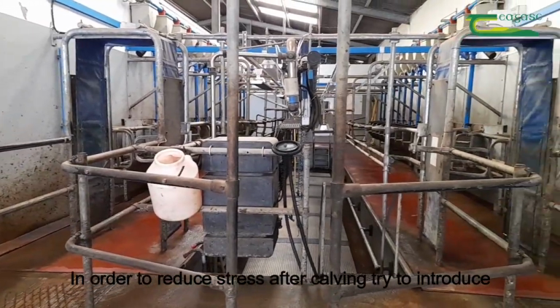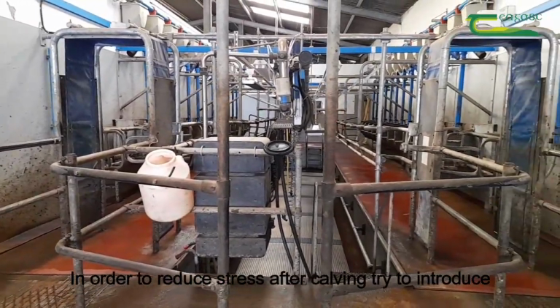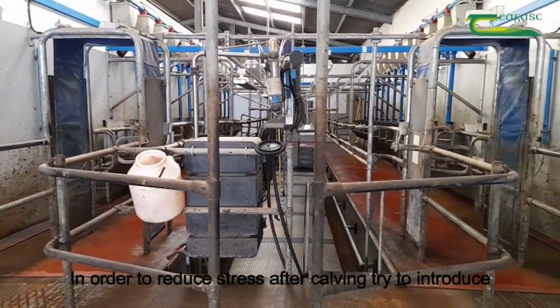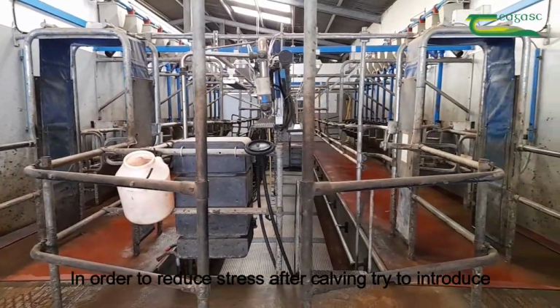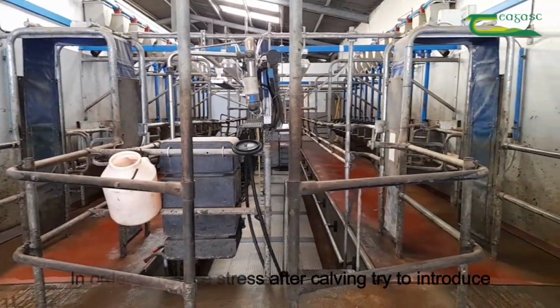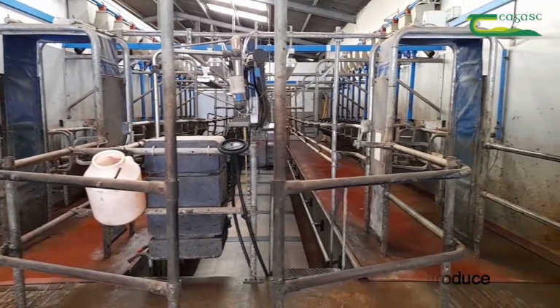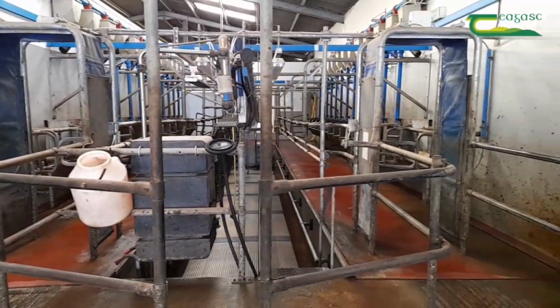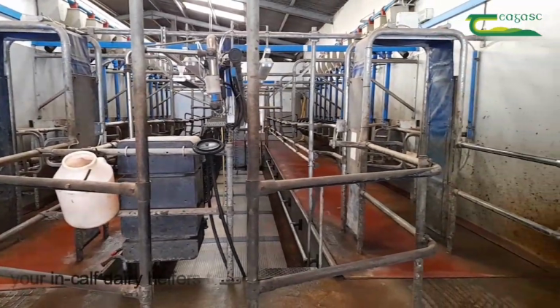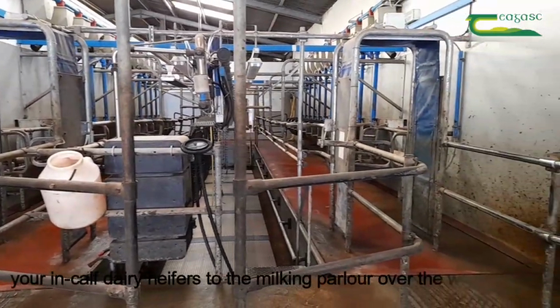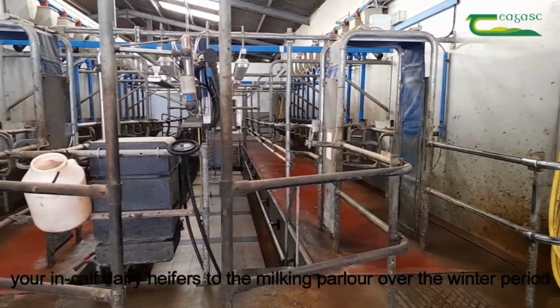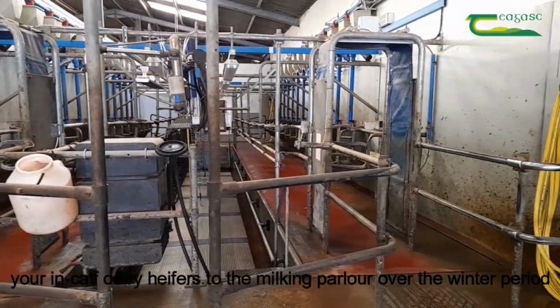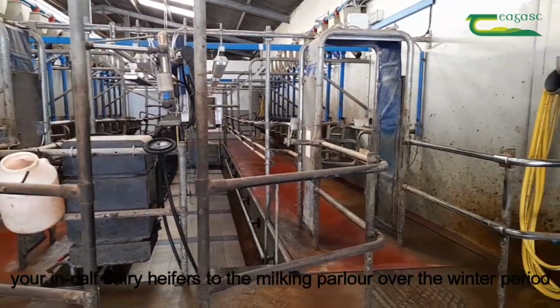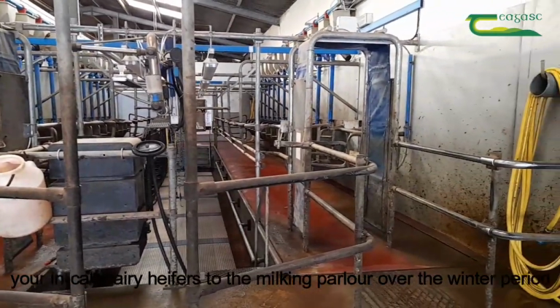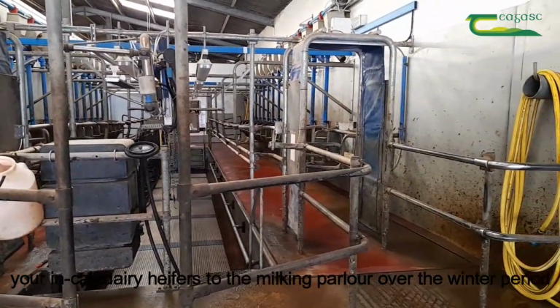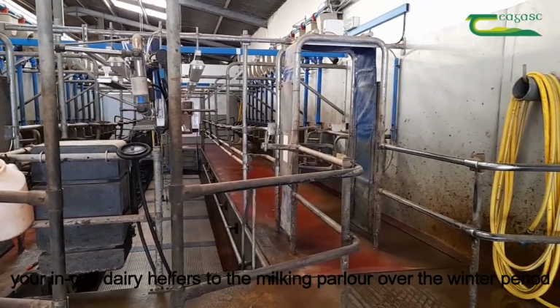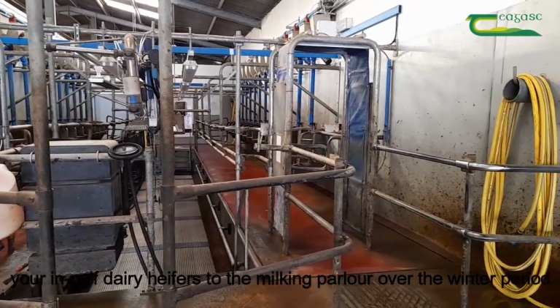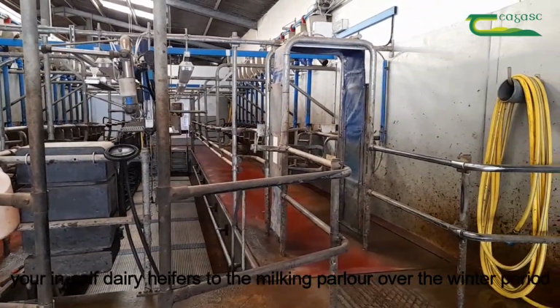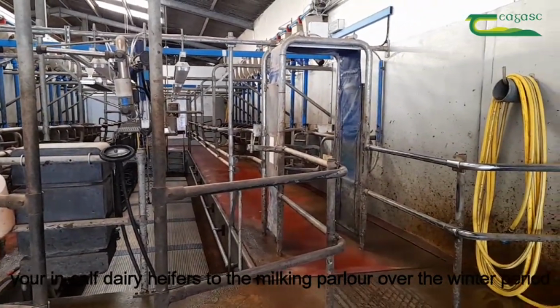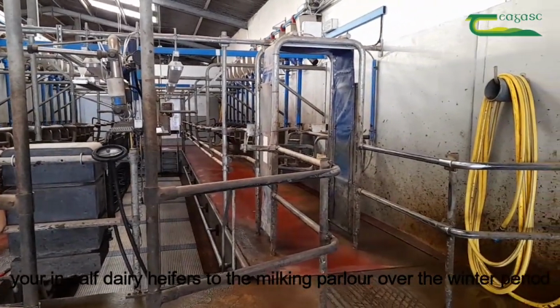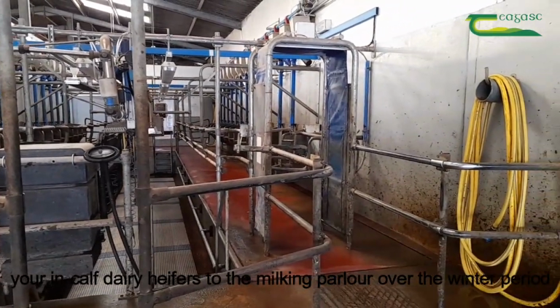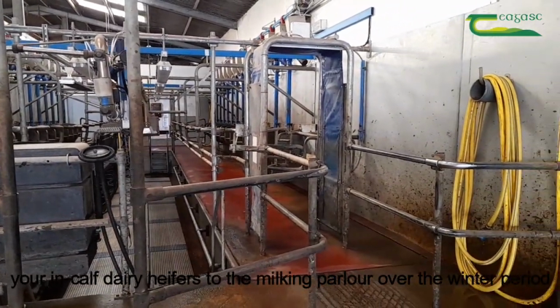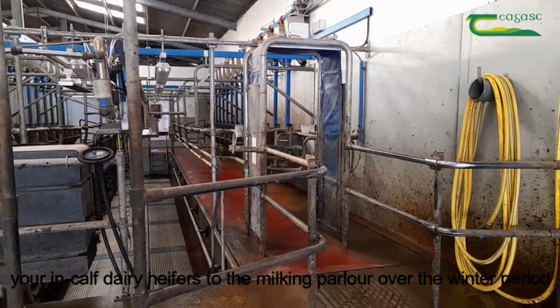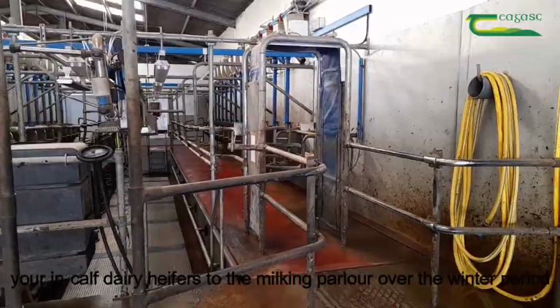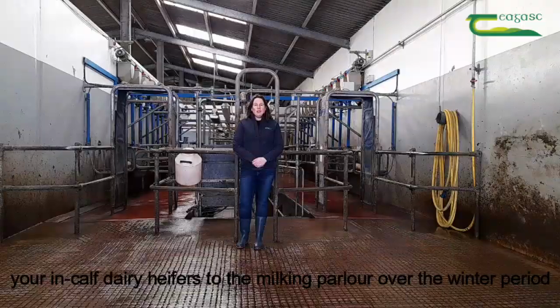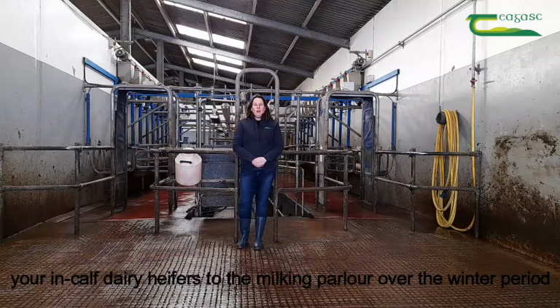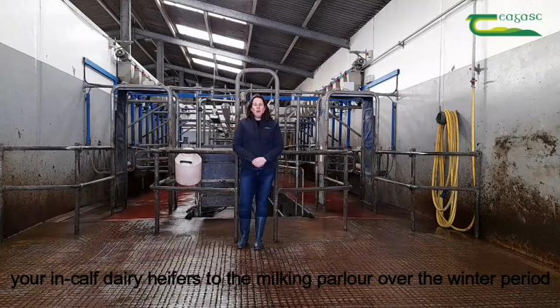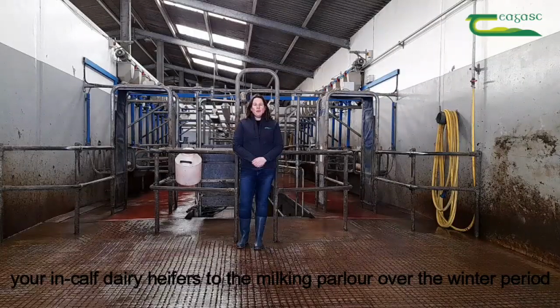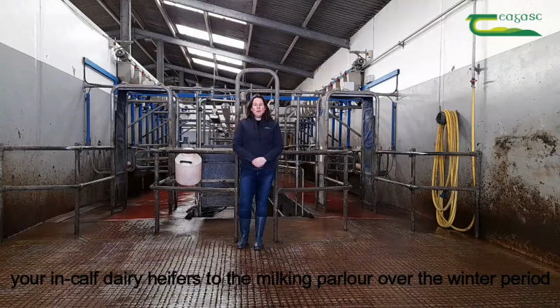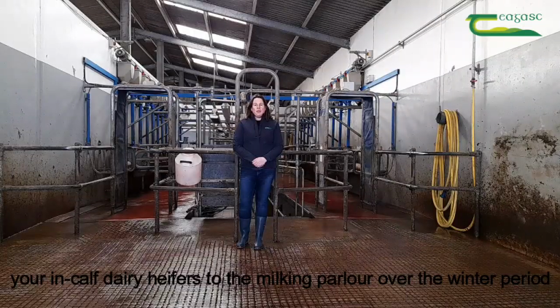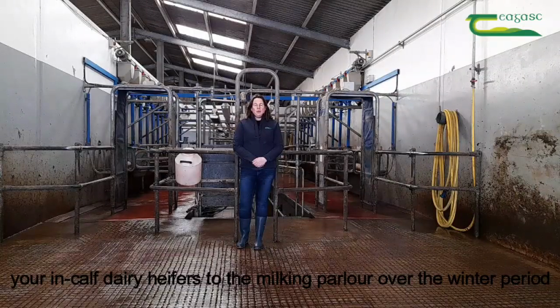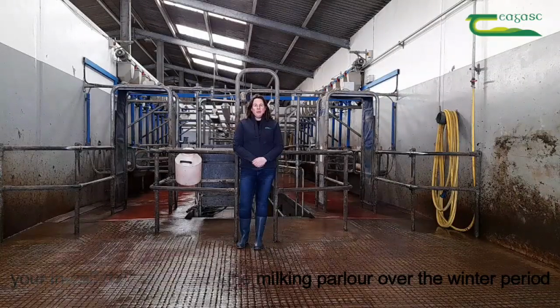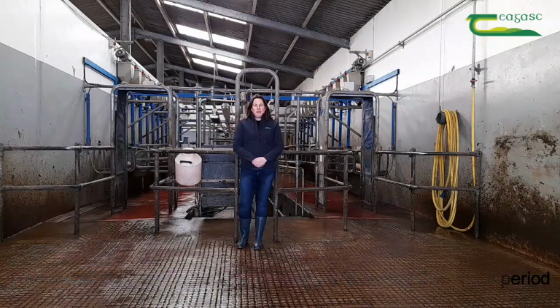In order to reduce stress after calving, try to introduce your in-calf dairy heifers to the milking parlour over the winter period.